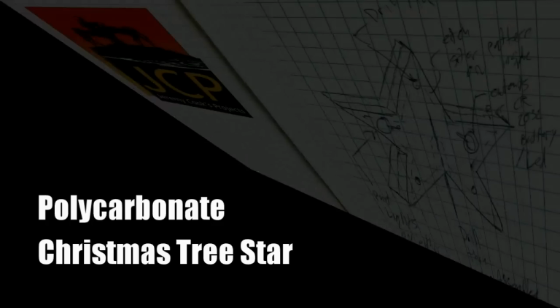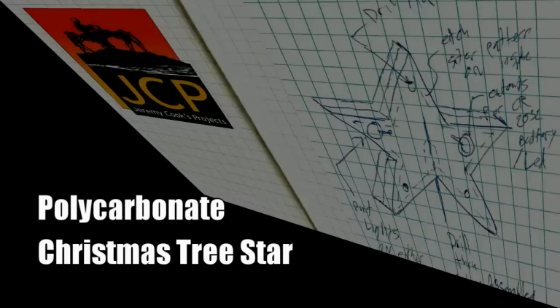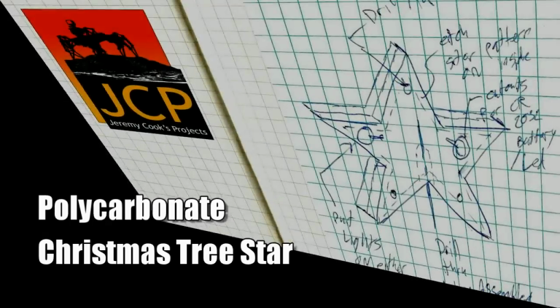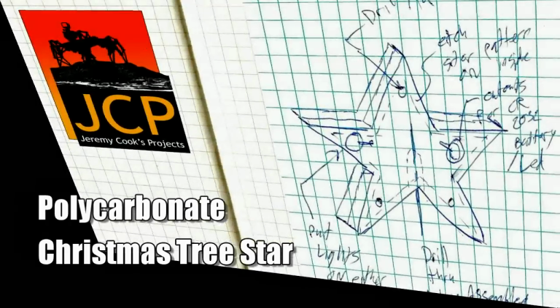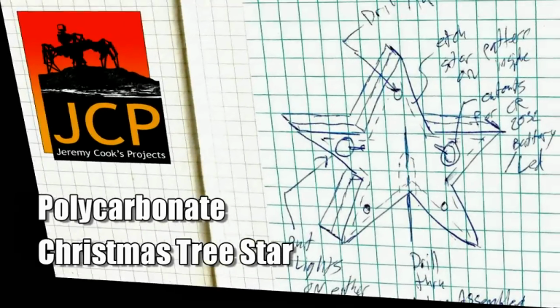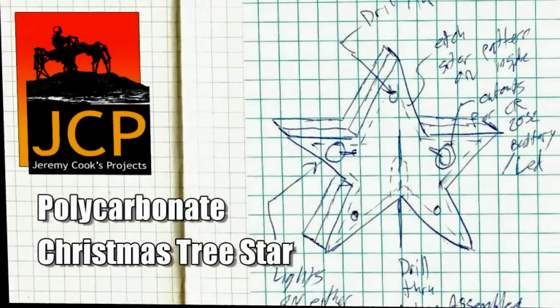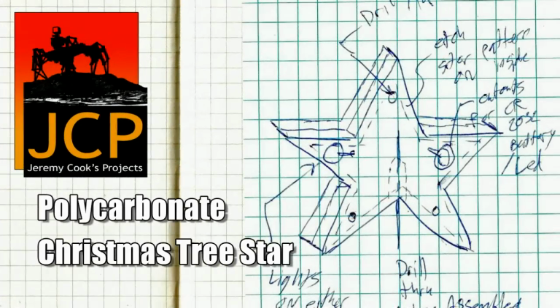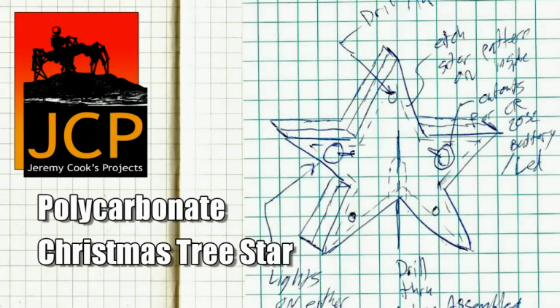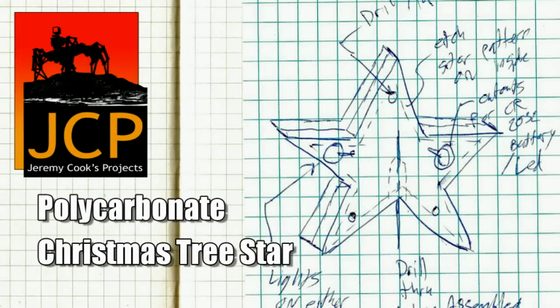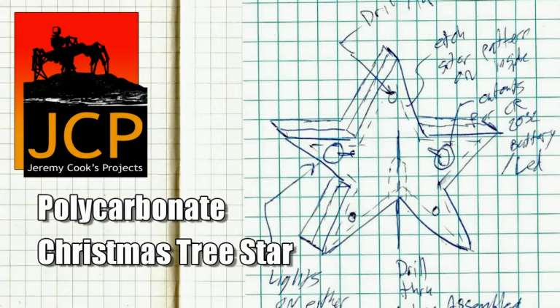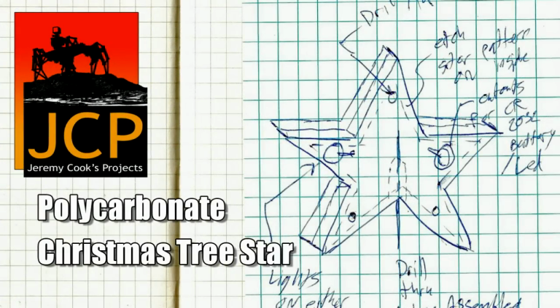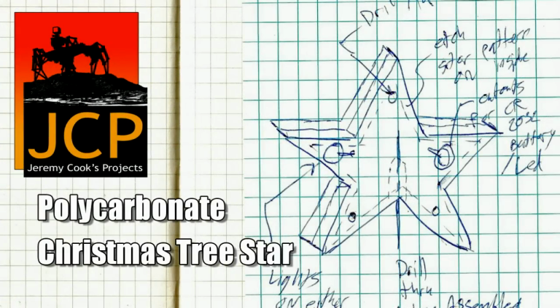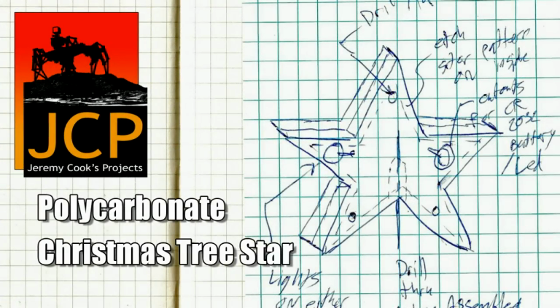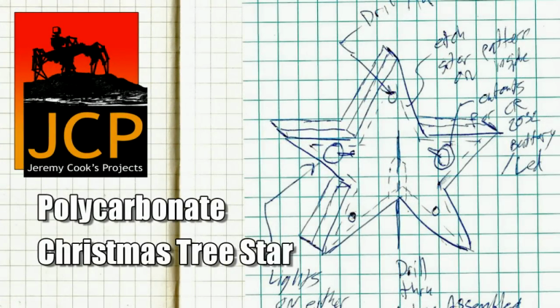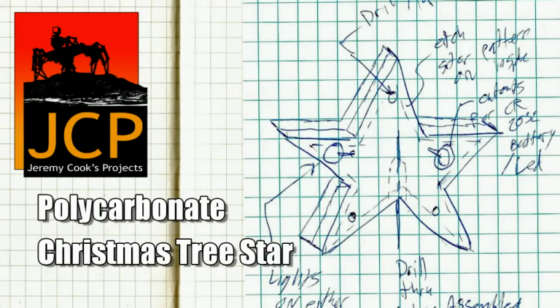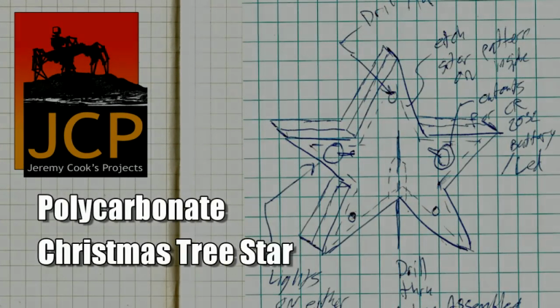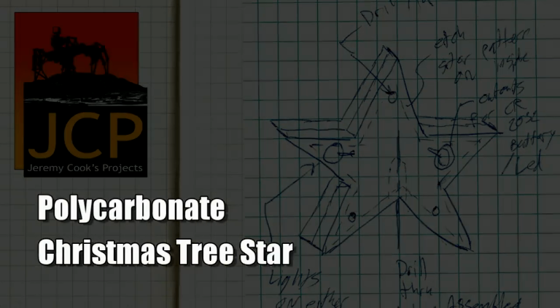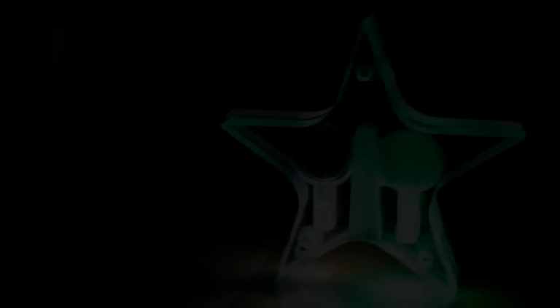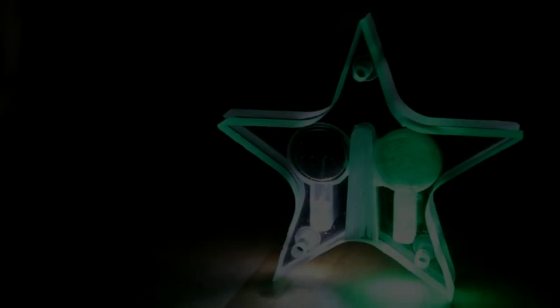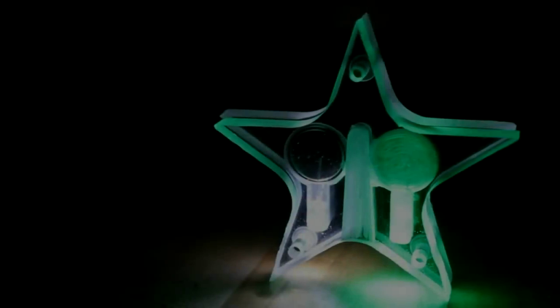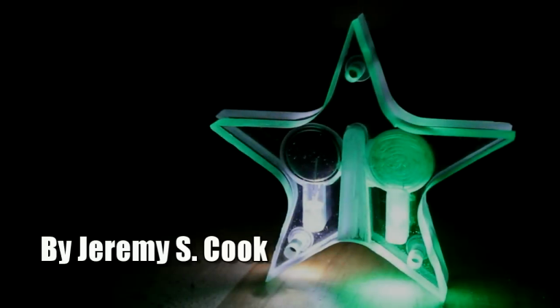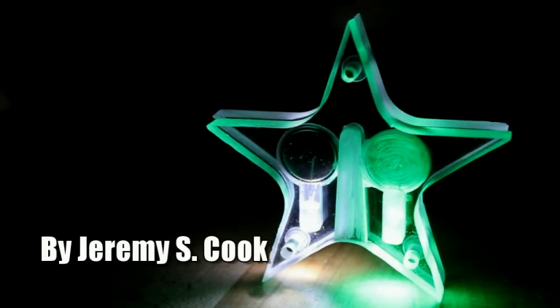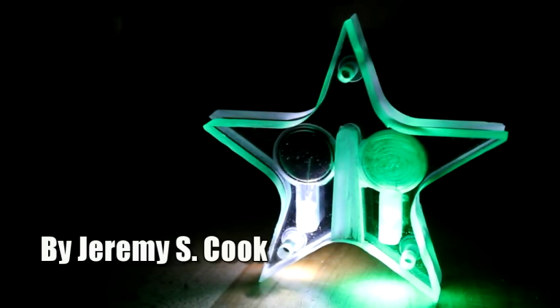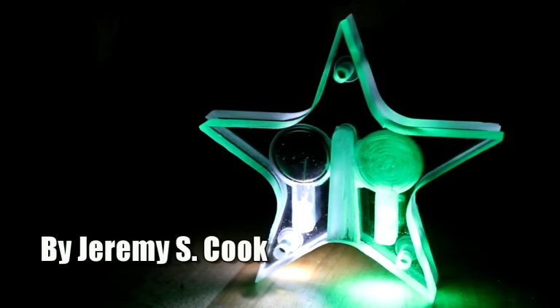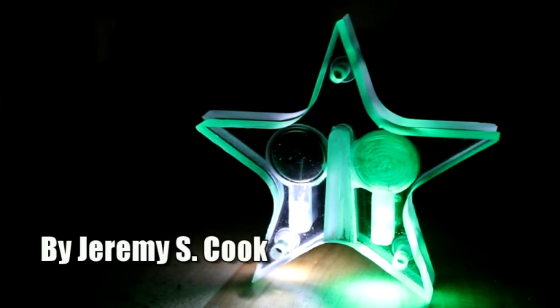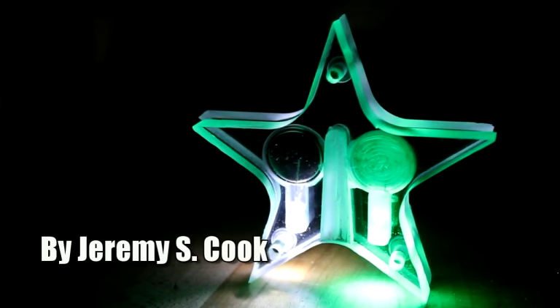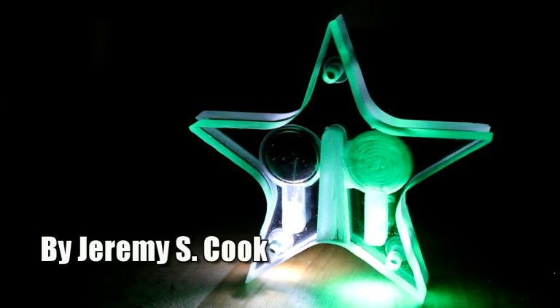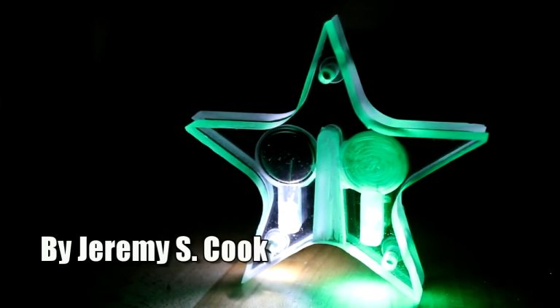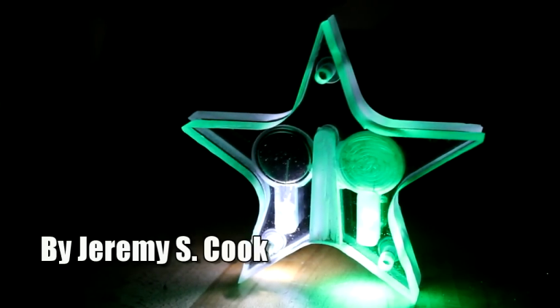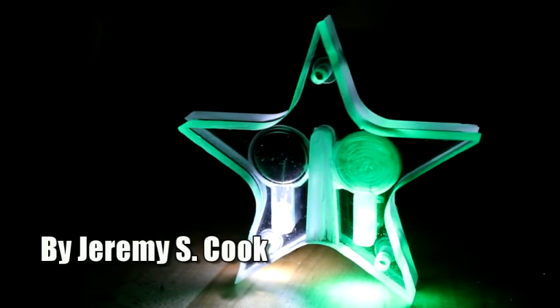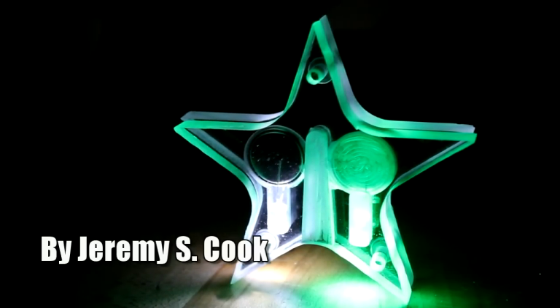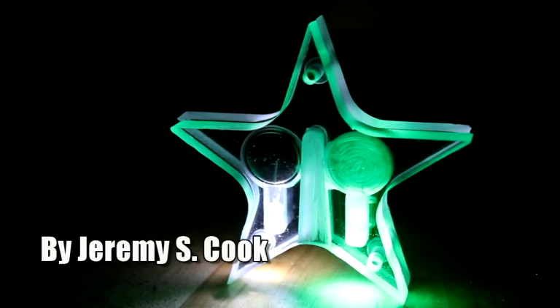Hi, my name is Jeremy Cooke. Today I'll be talking about my polycarbonate star, Christmas tree star.